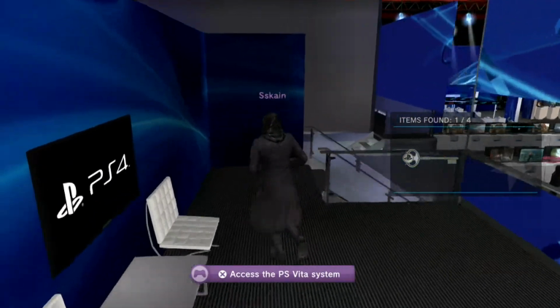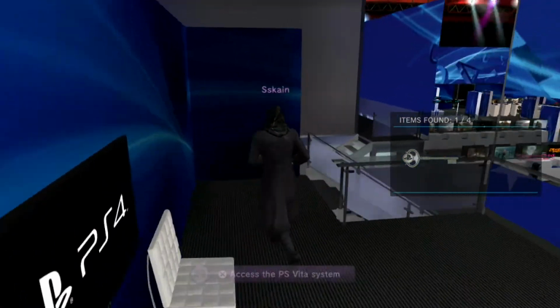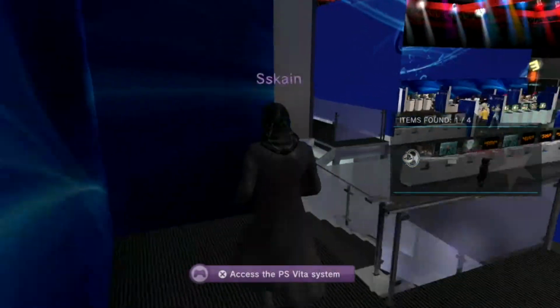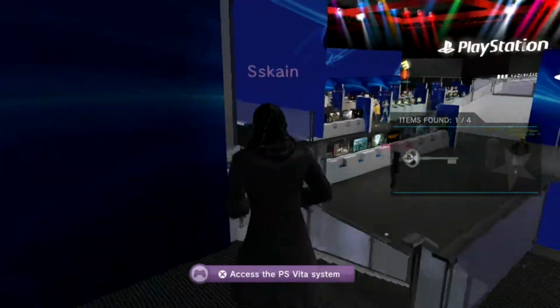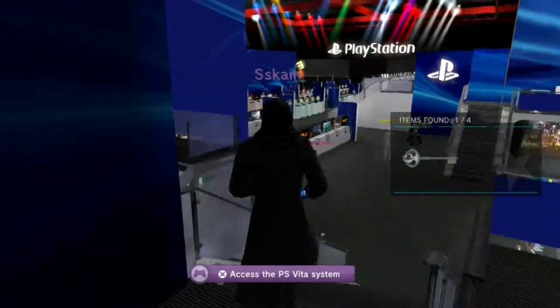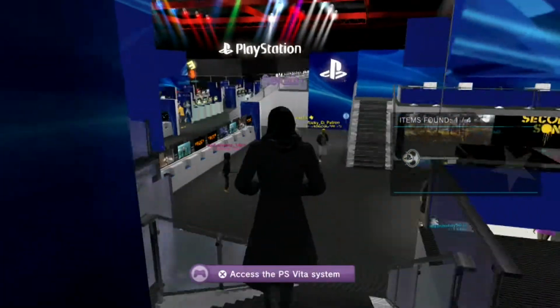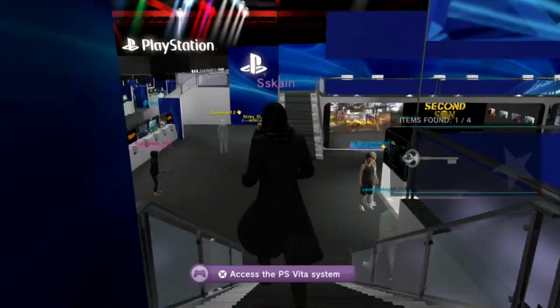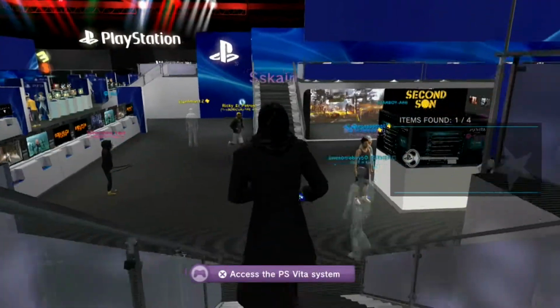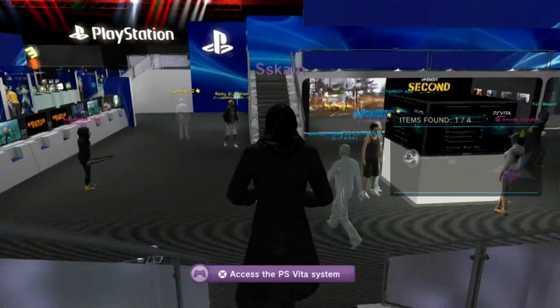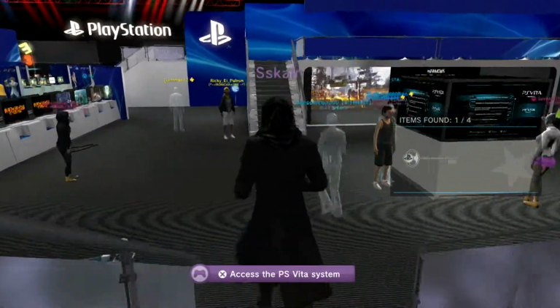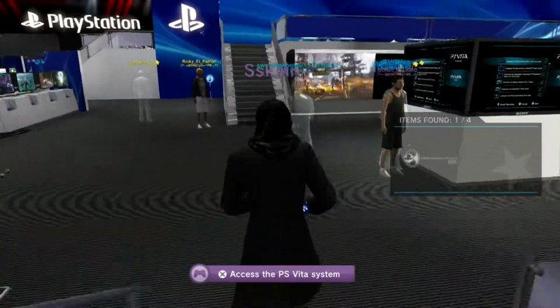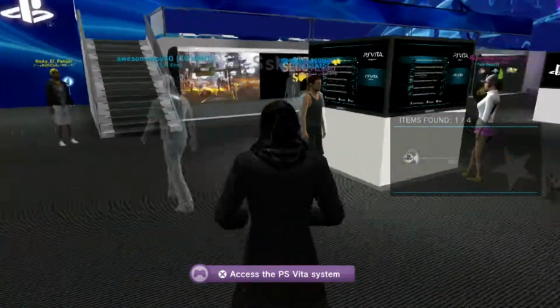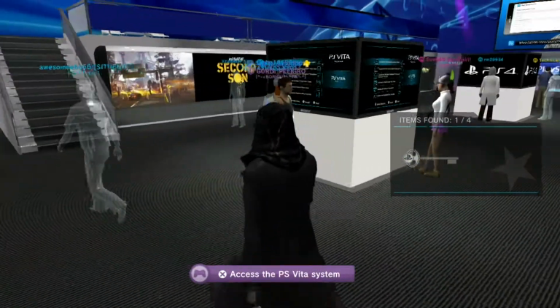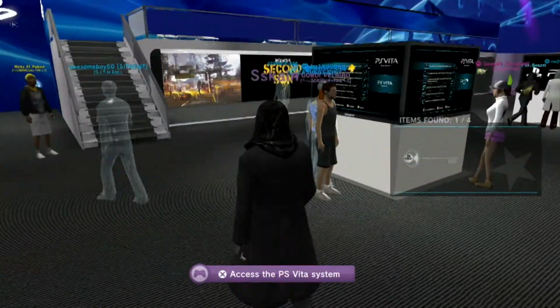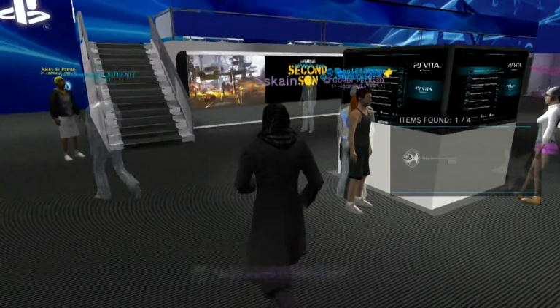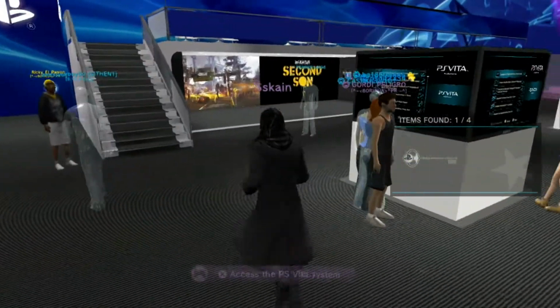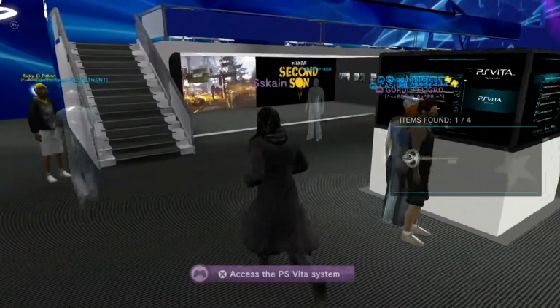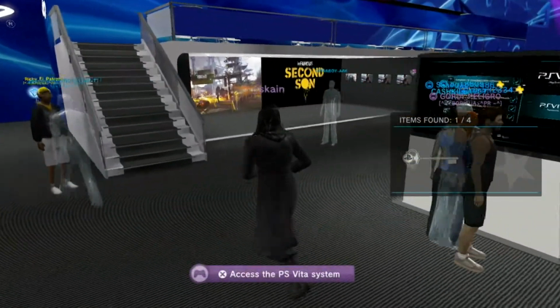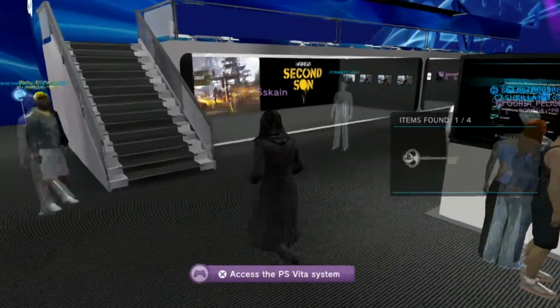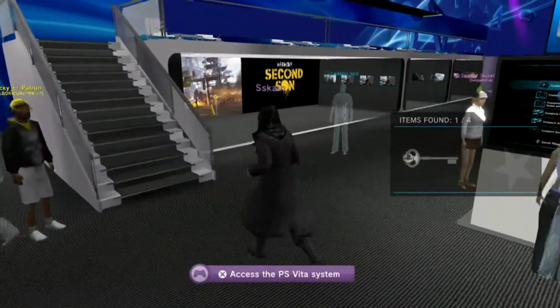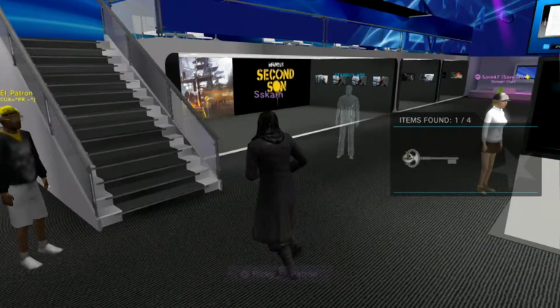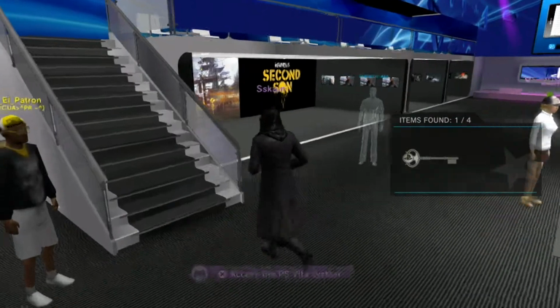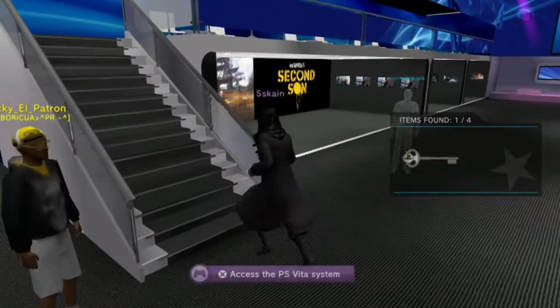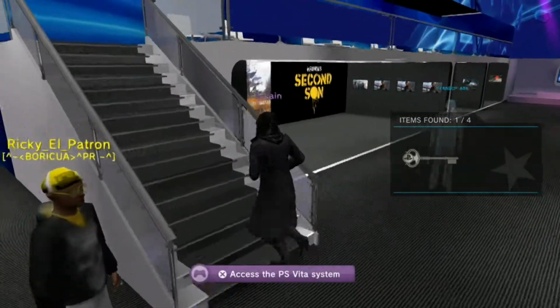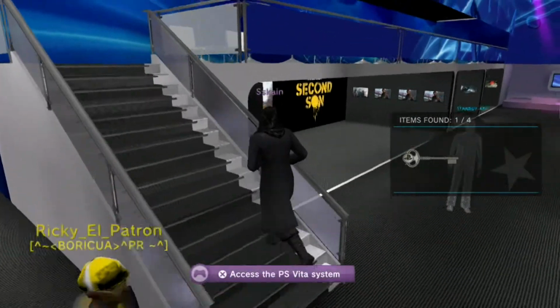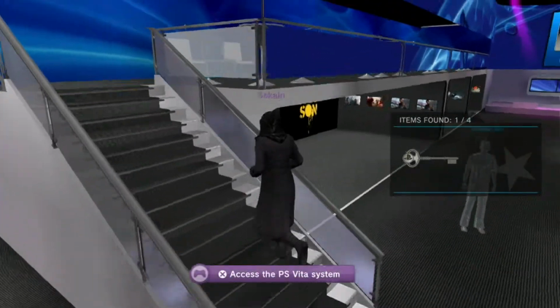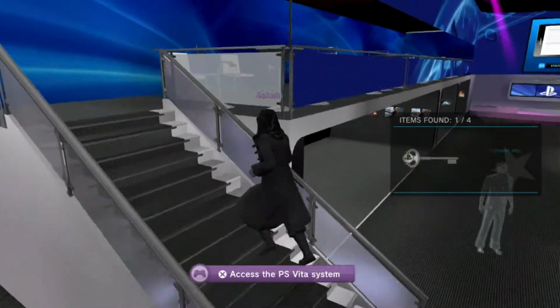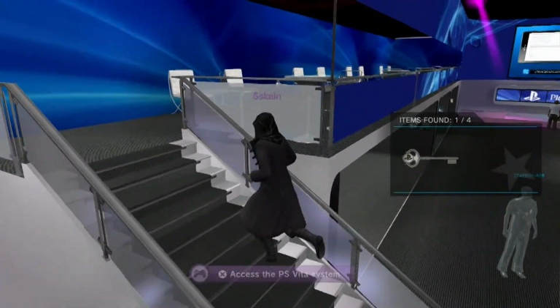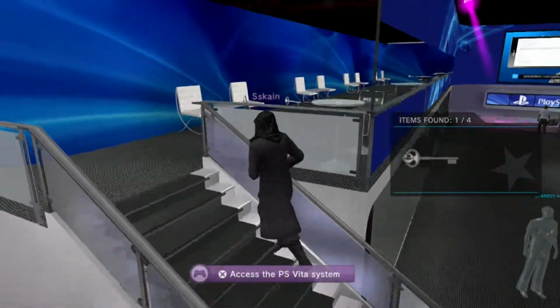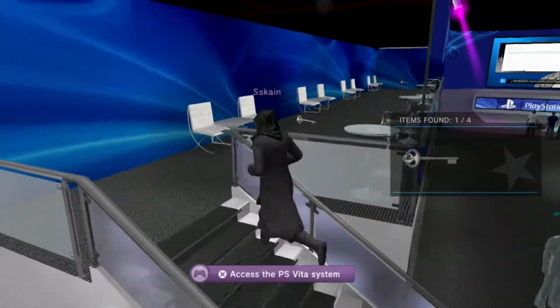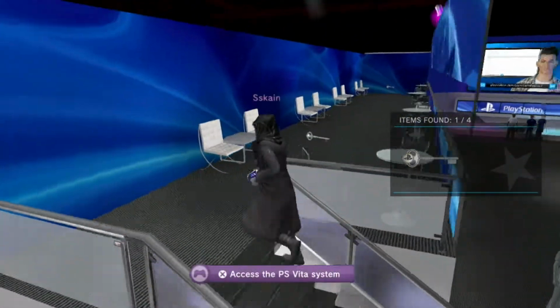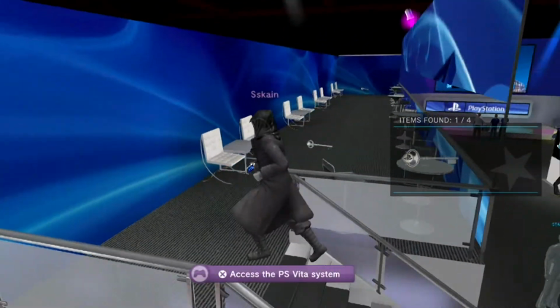First, you need to check that your smartphone is compatible with PlayStation Mobile. Go online to view a full list of PlayStation certified devices.